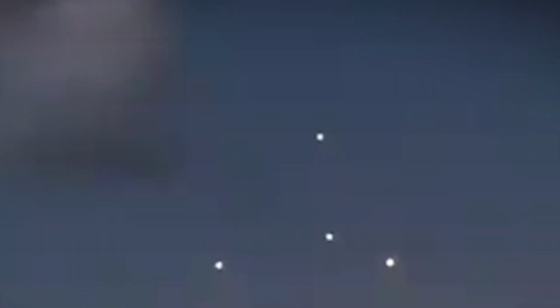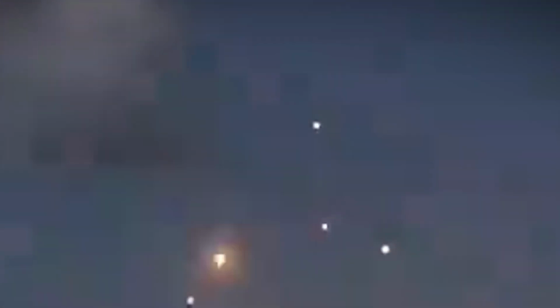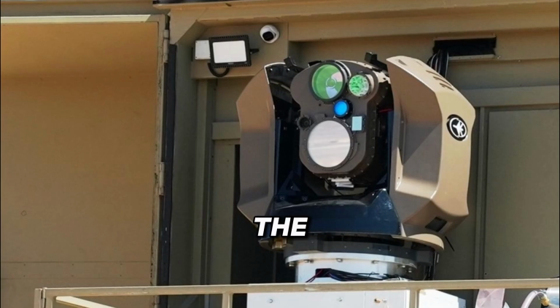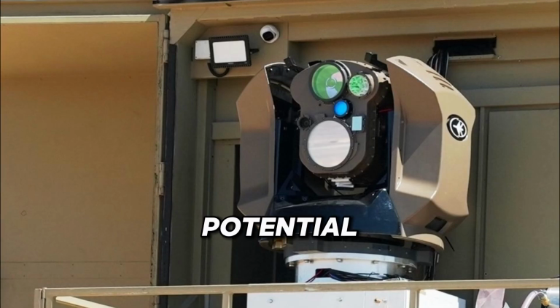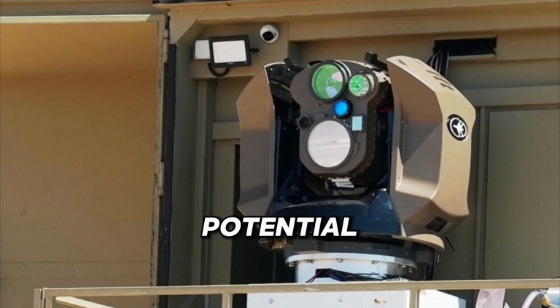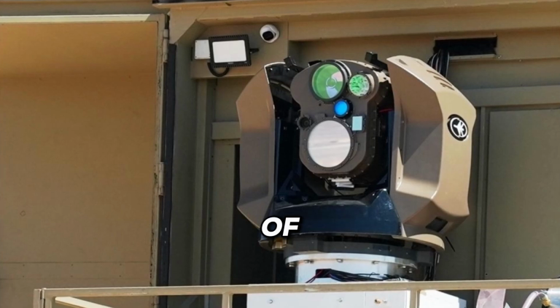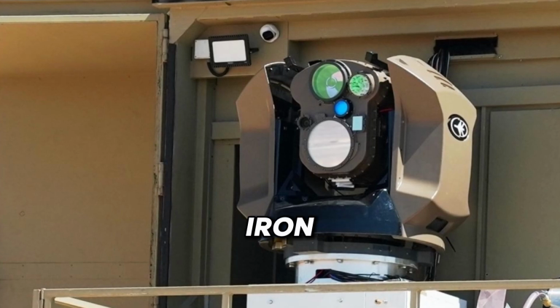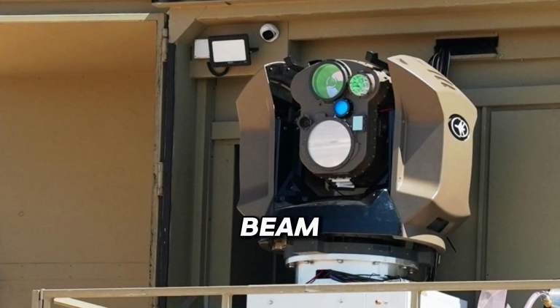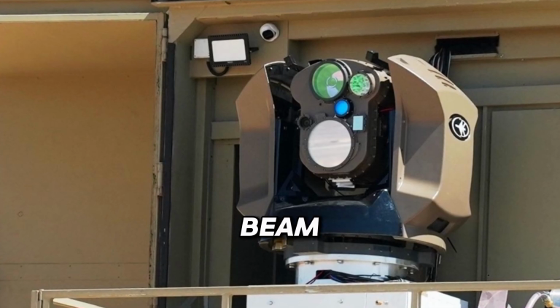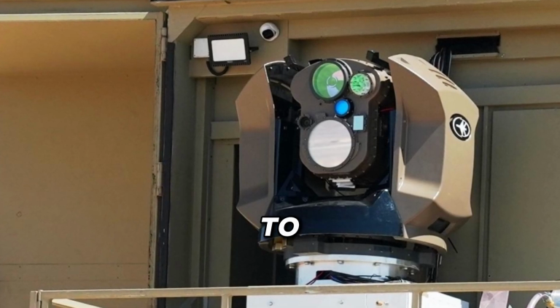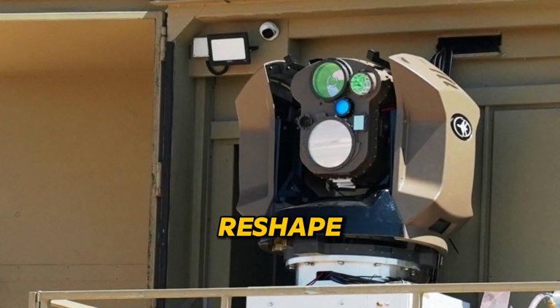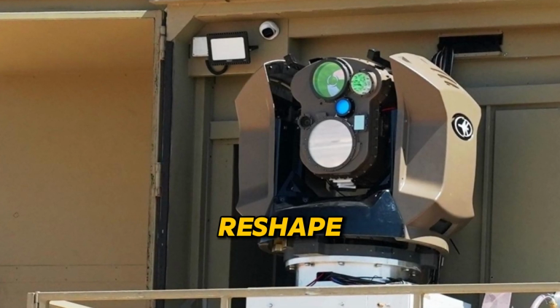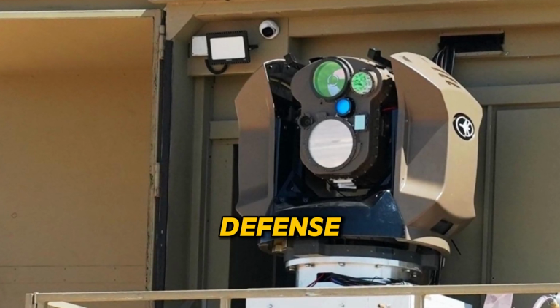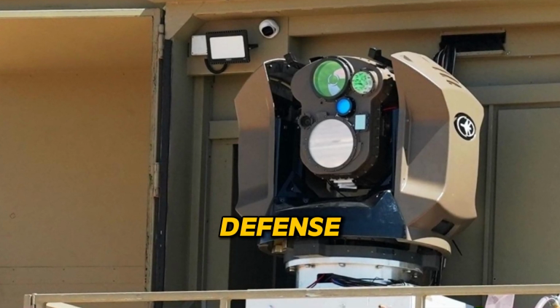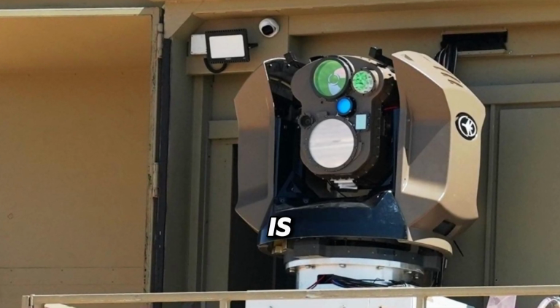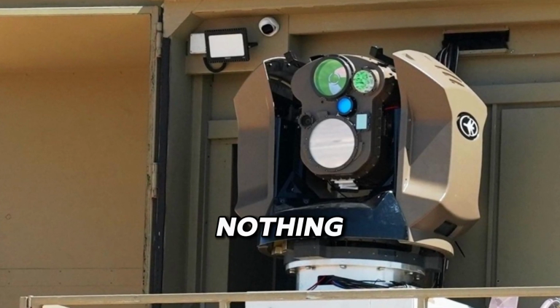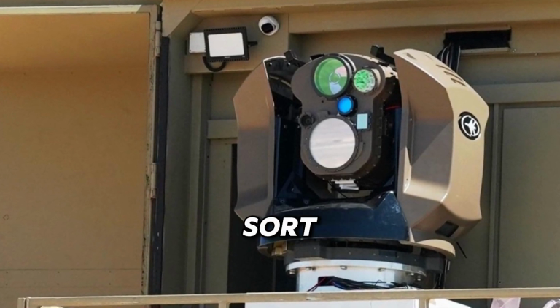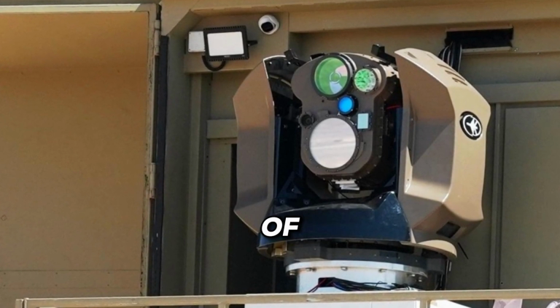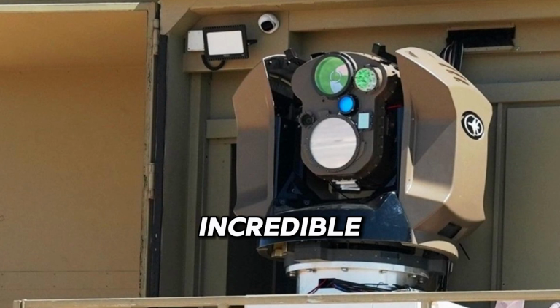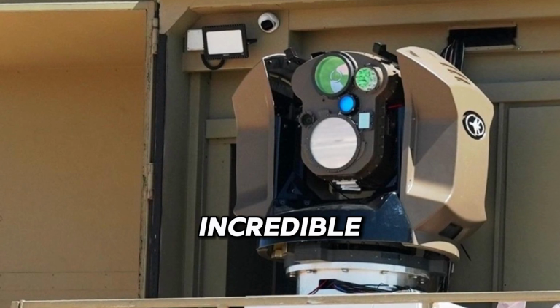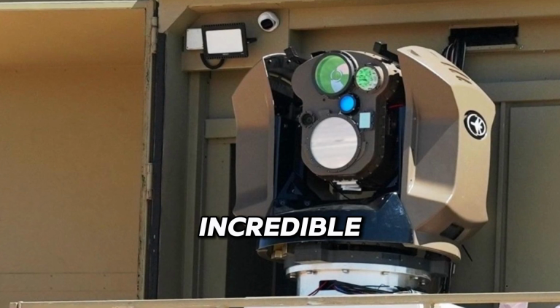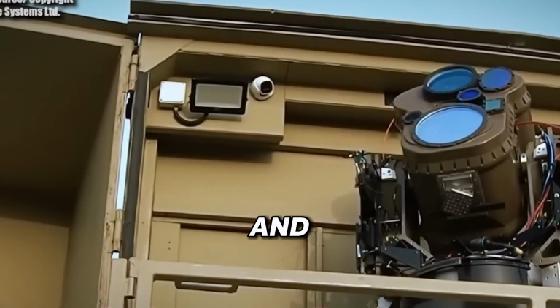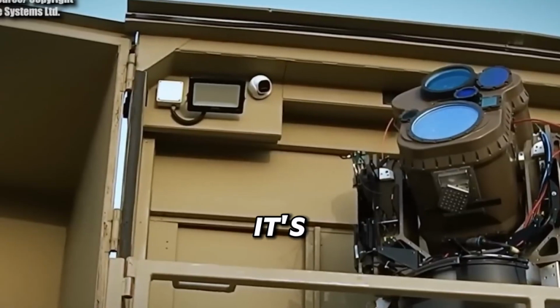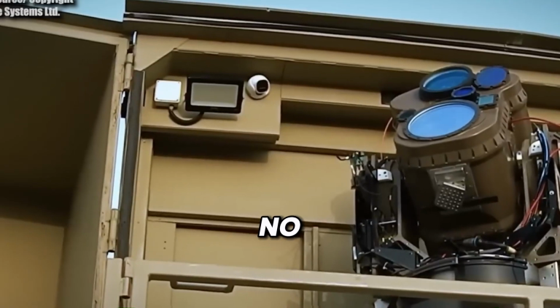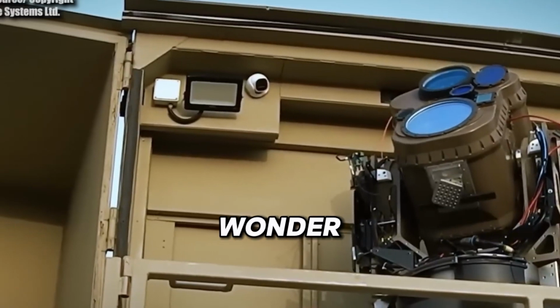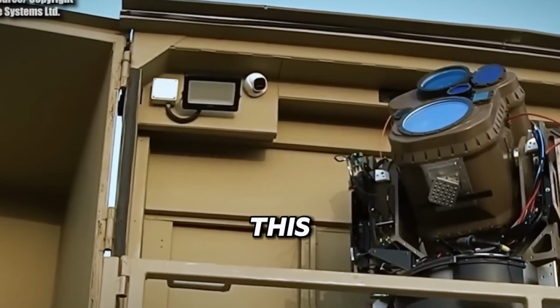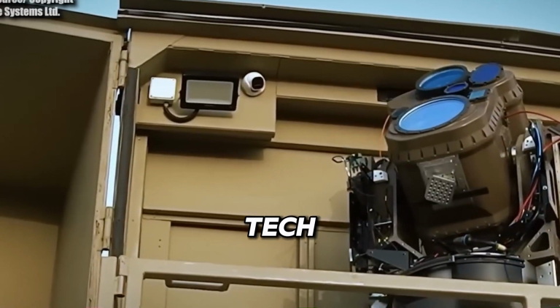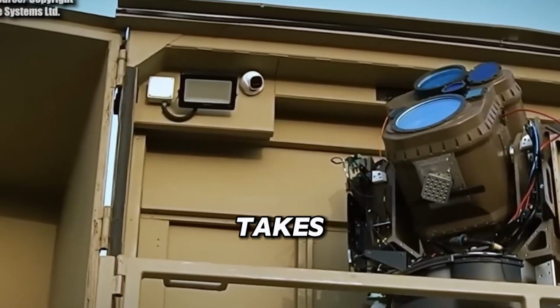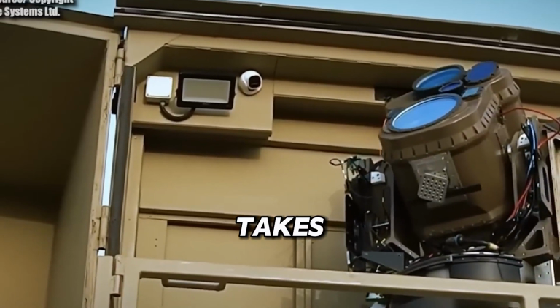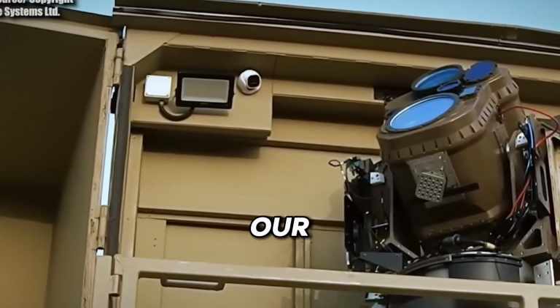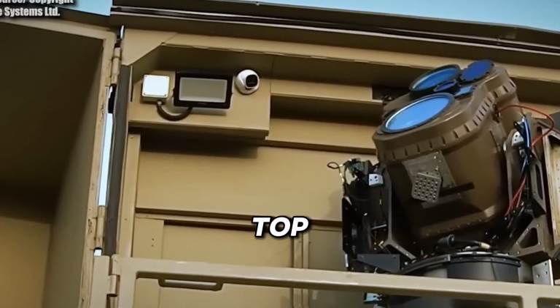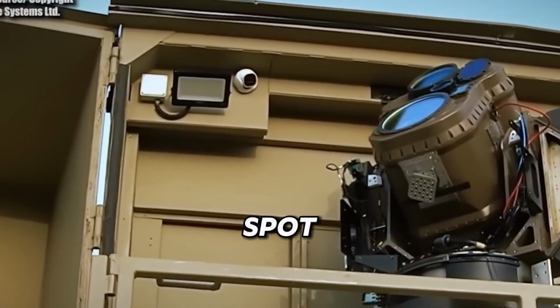The potential of the Iron Beam to reshape defense is nothing short of incredible, and it's no wonder this tech takes our top spot.